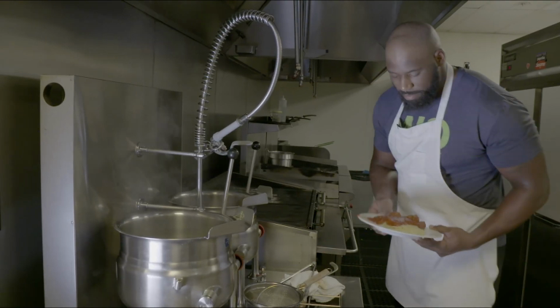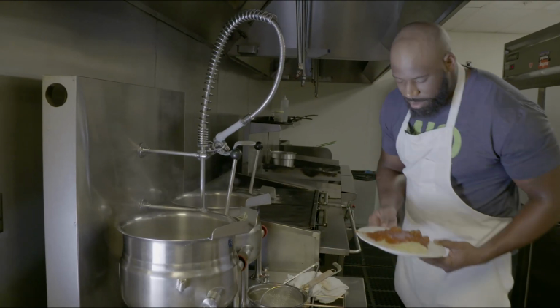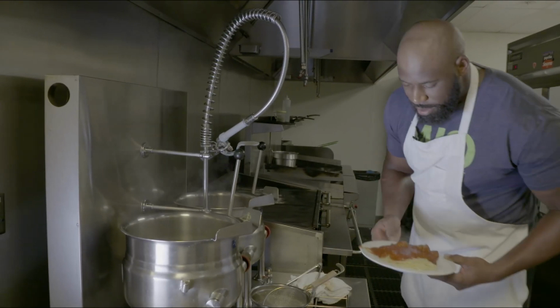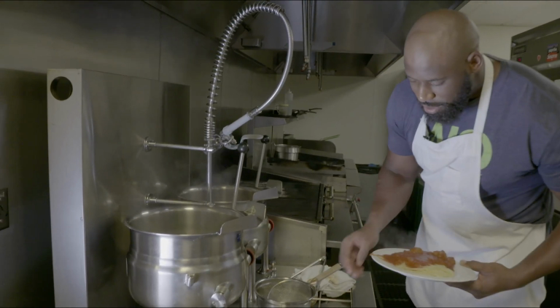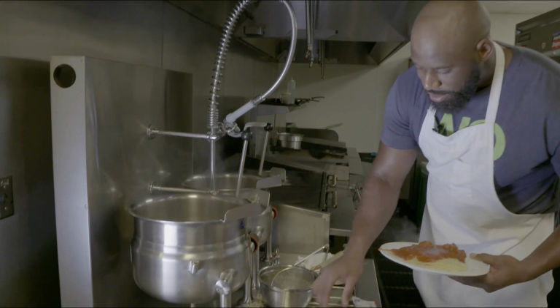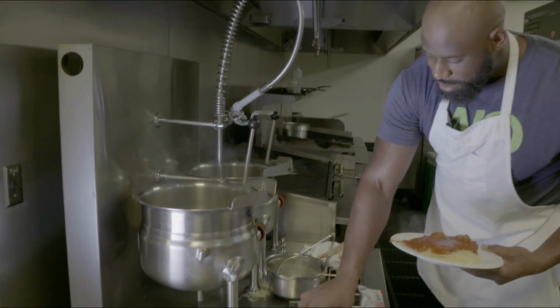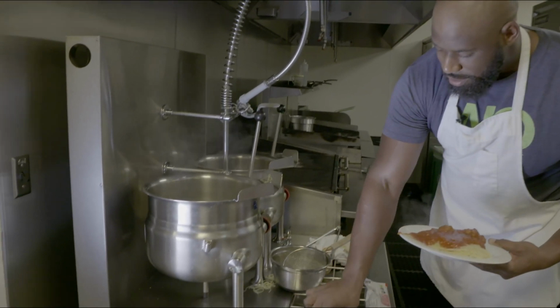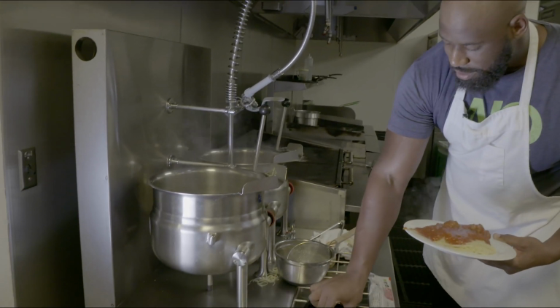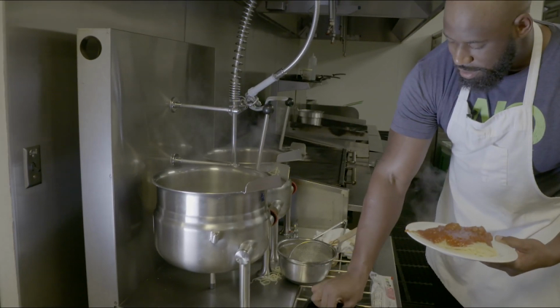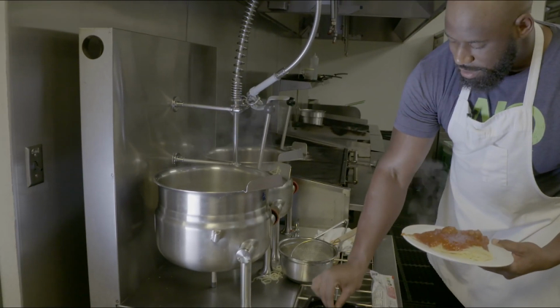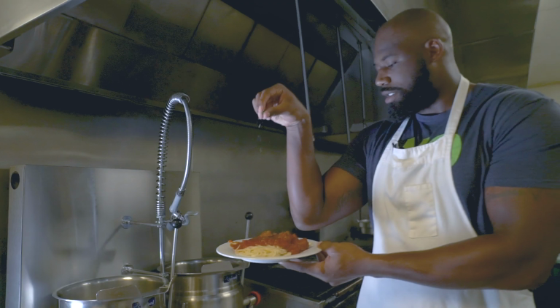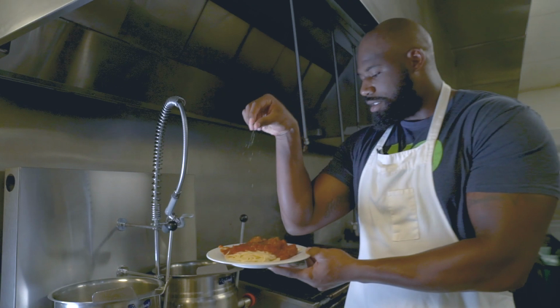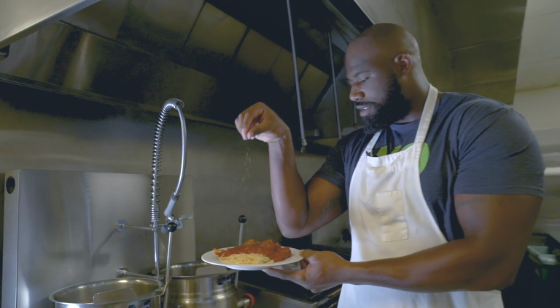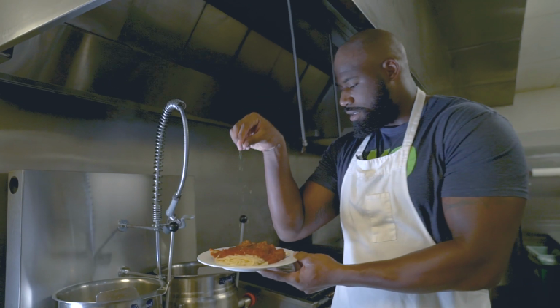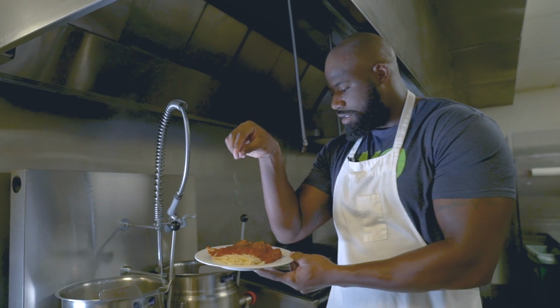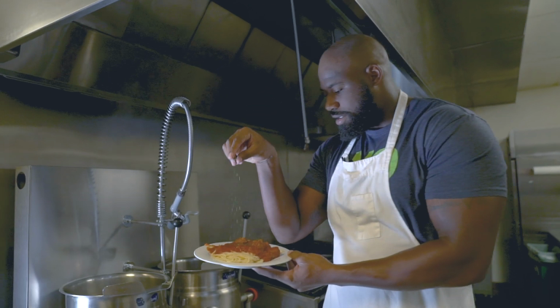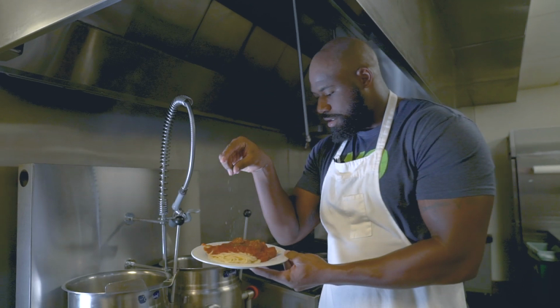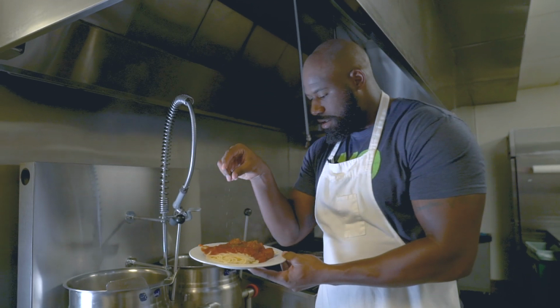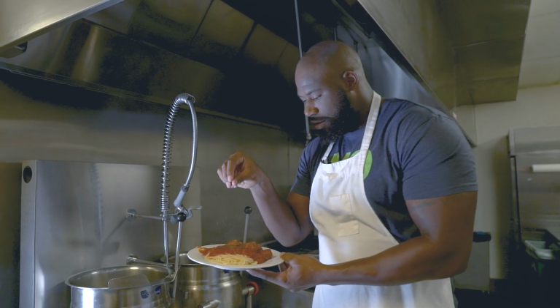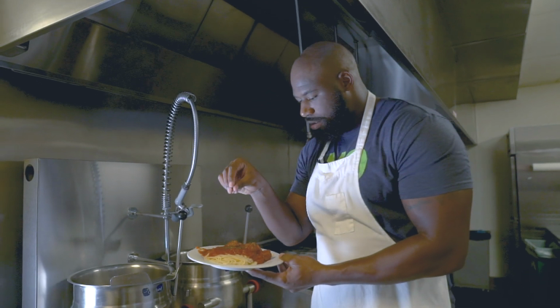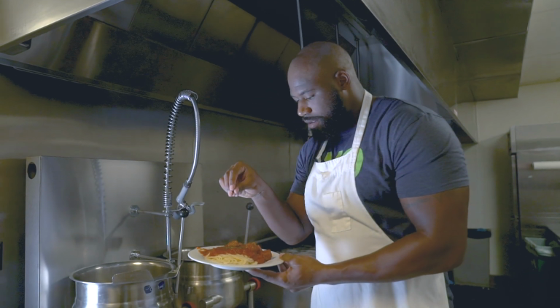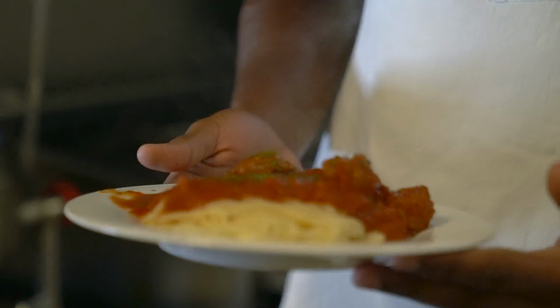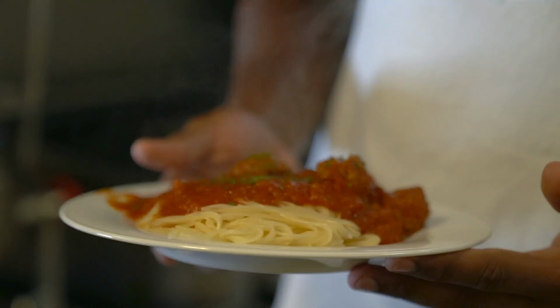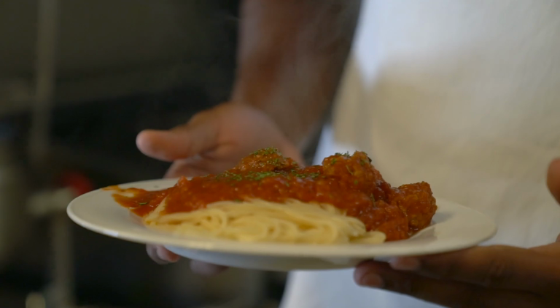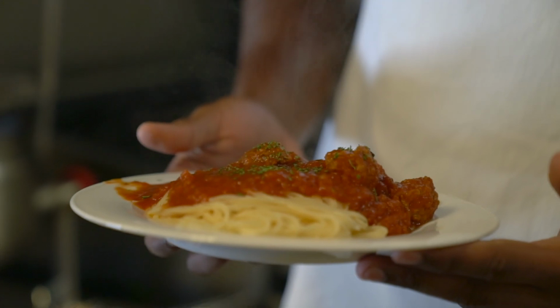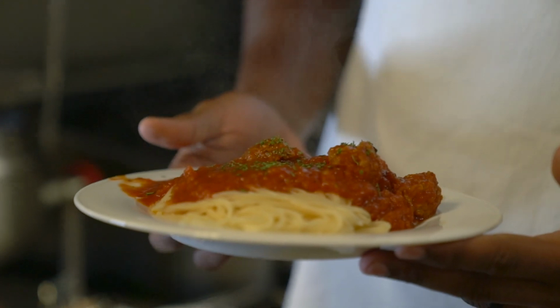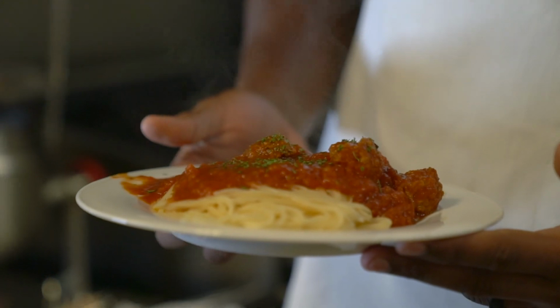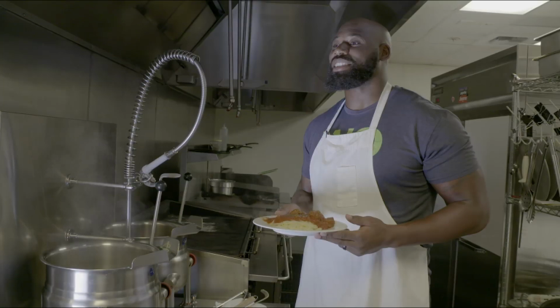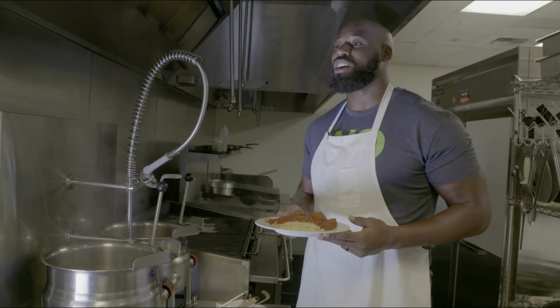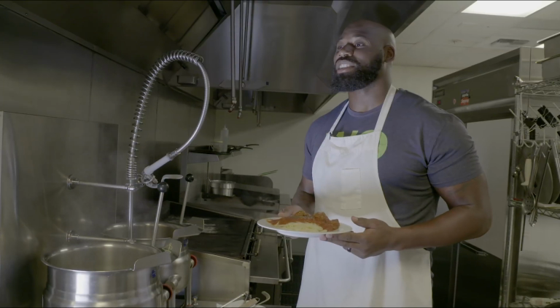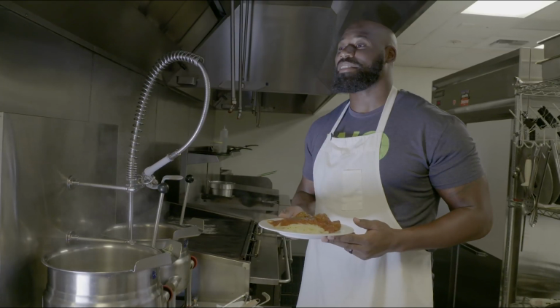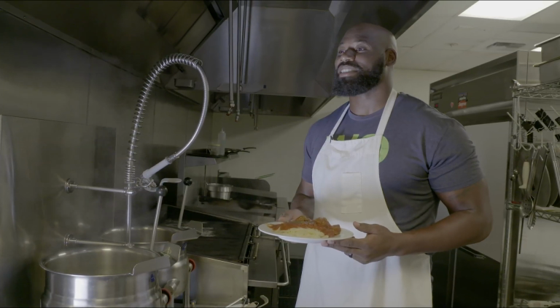Right now, we got a little parsley in here, so we're going to top it off with that. I'm George Fant, and this is Seahawk Chefs.